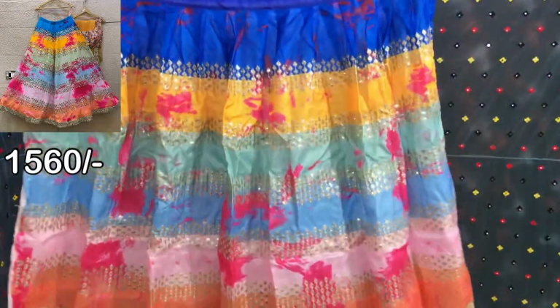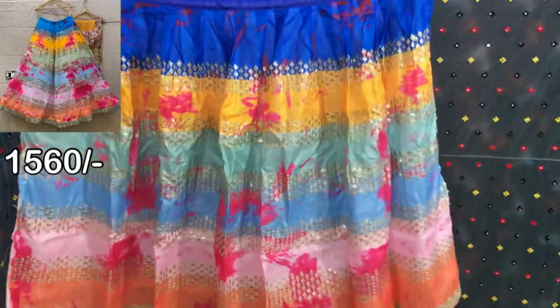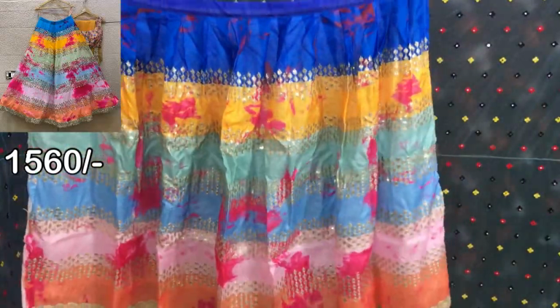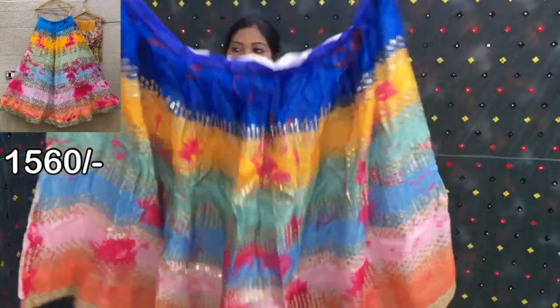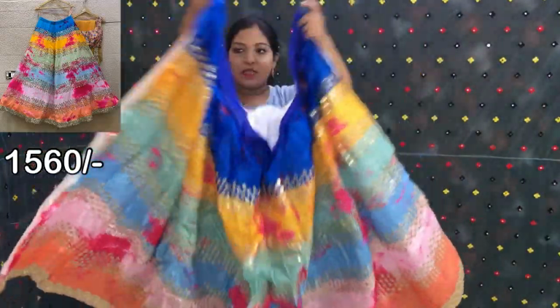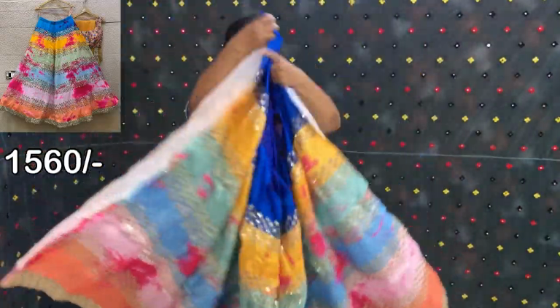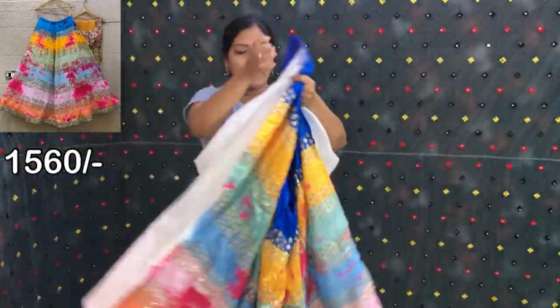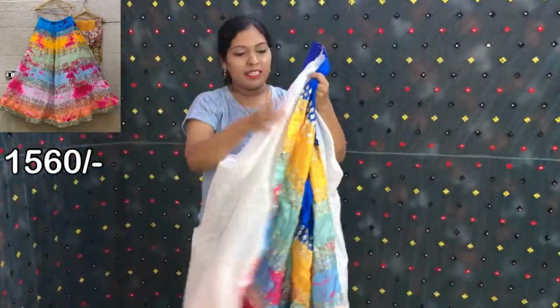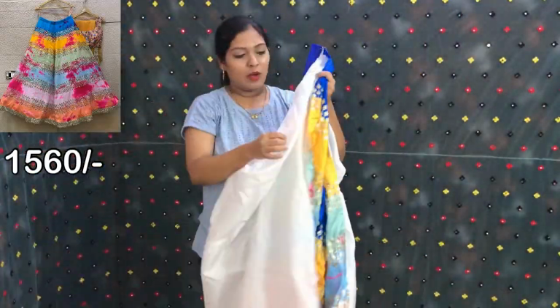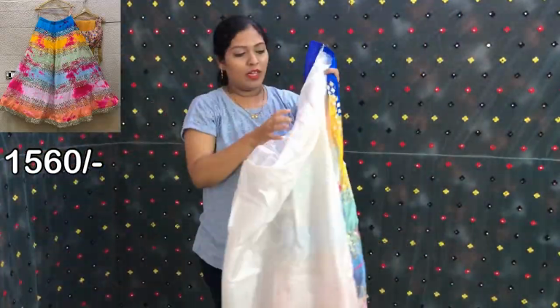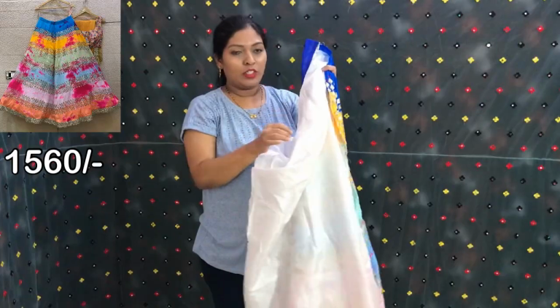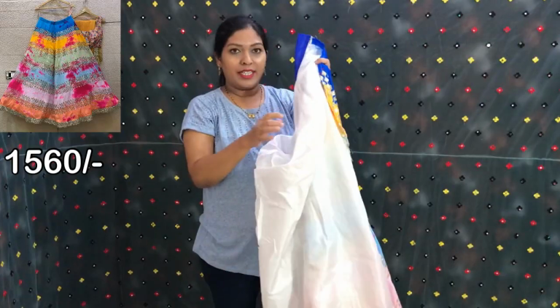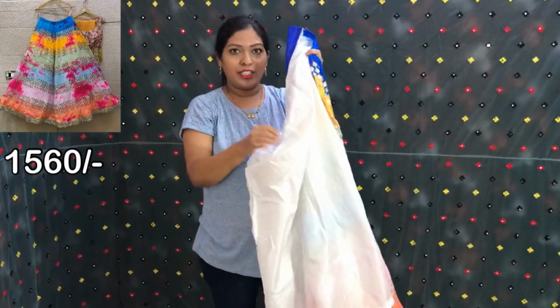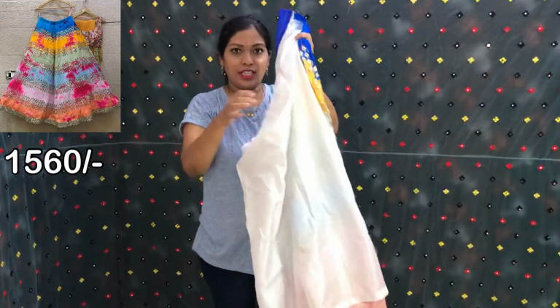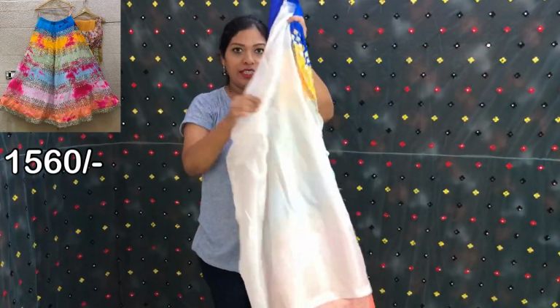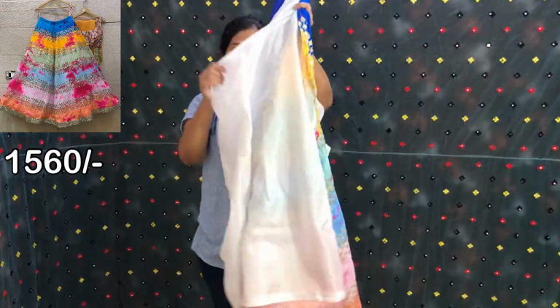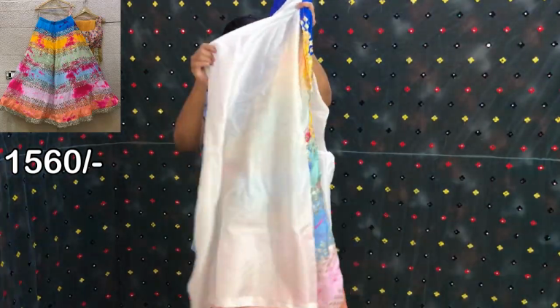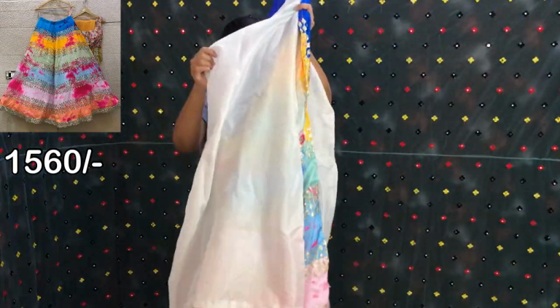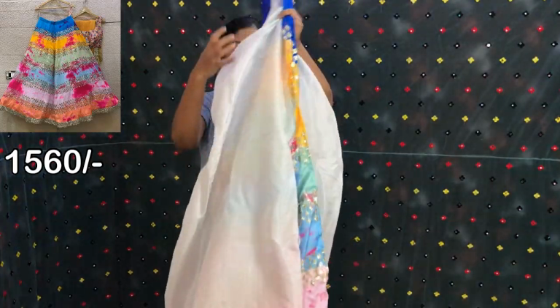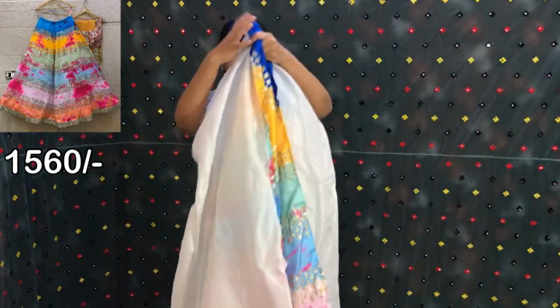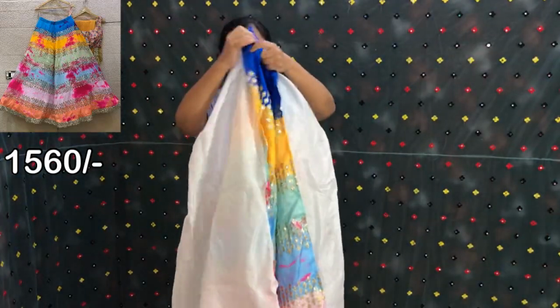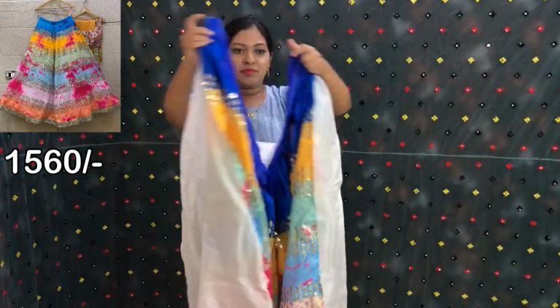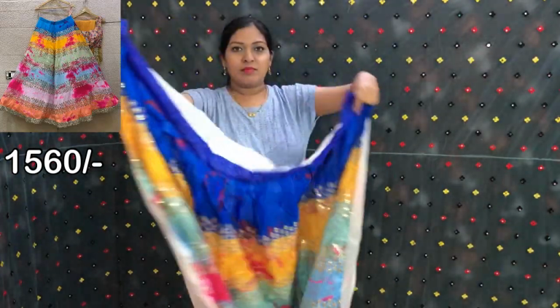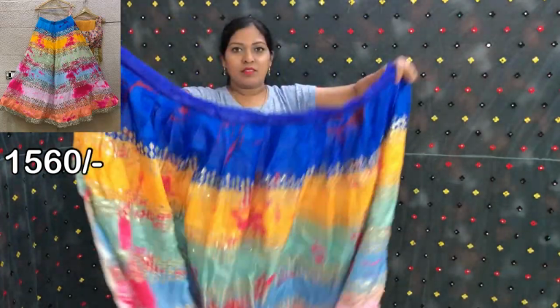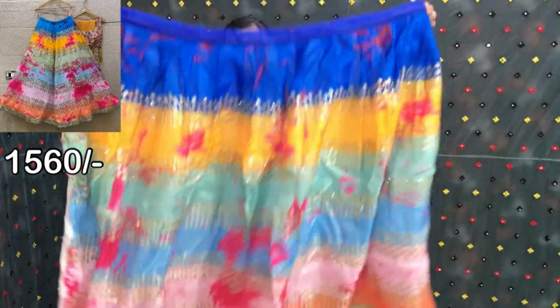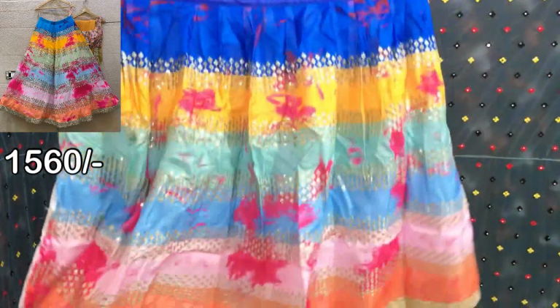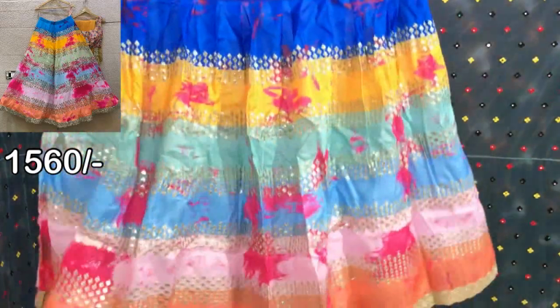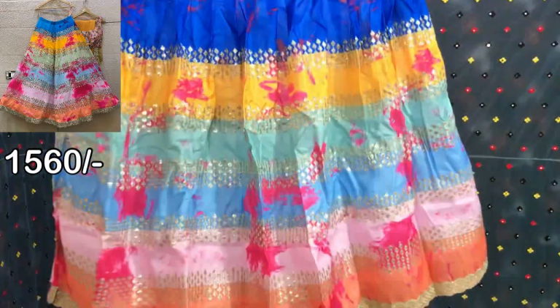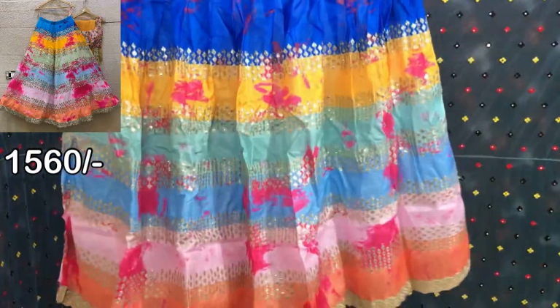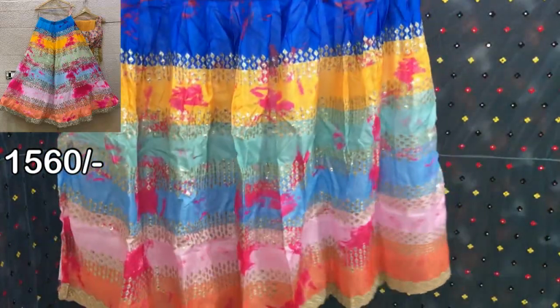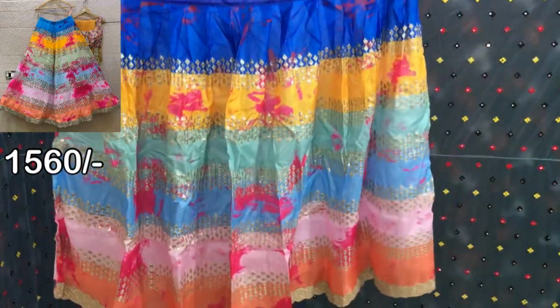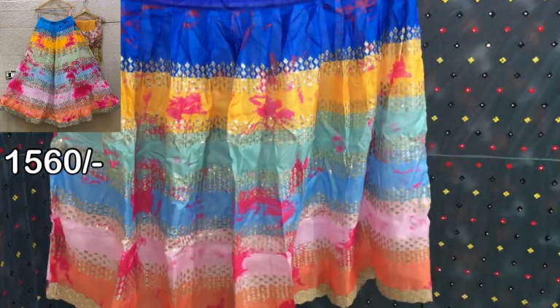This is the lining. So this is the Nihanga.